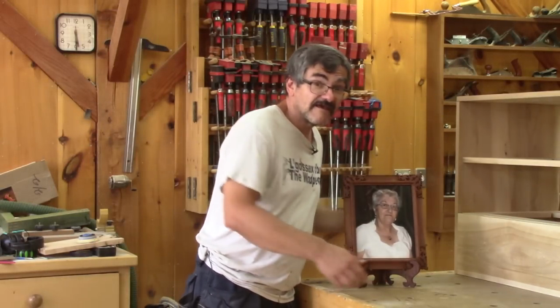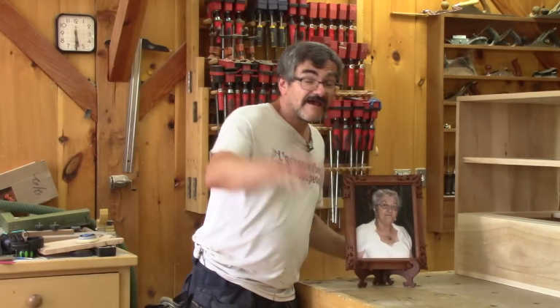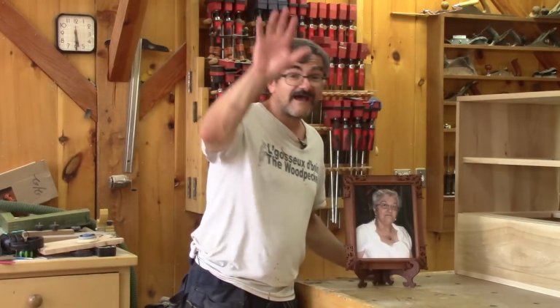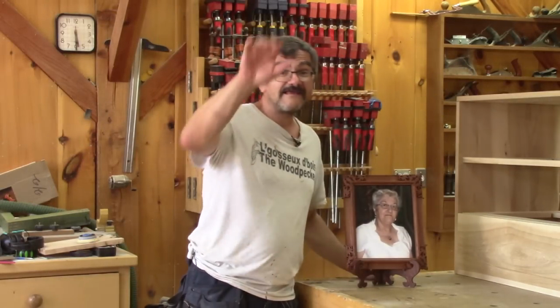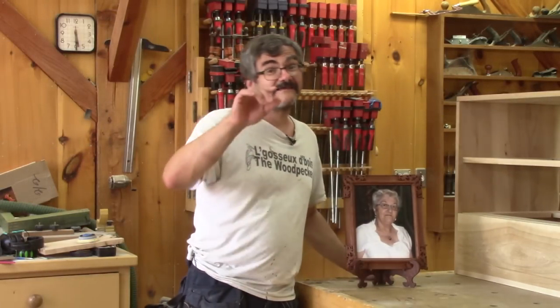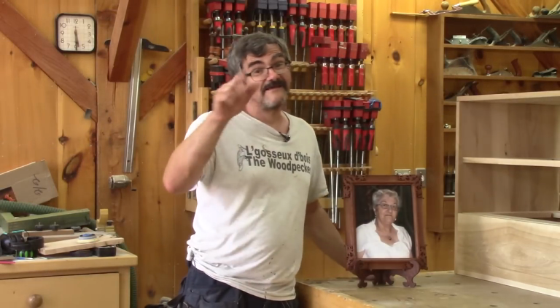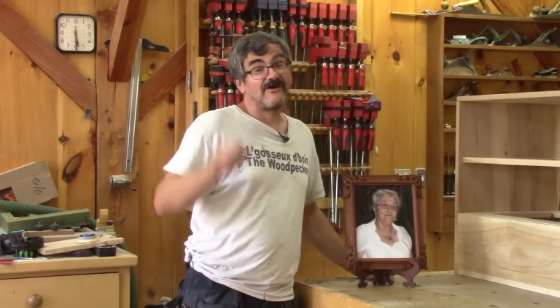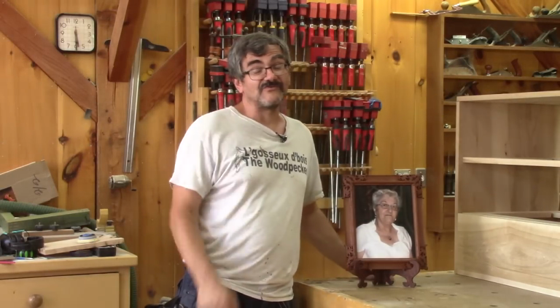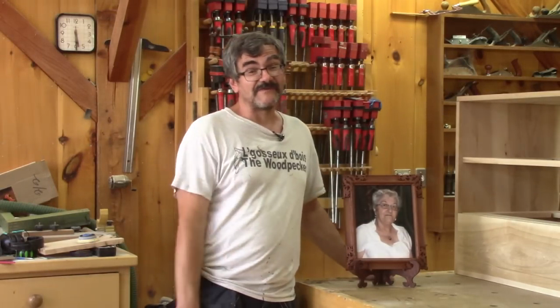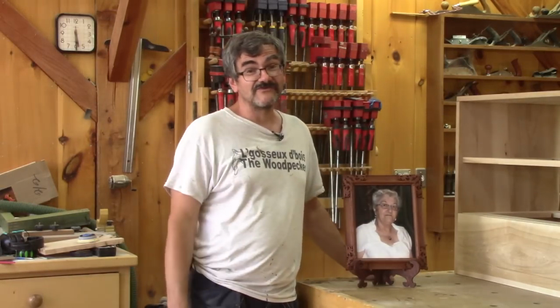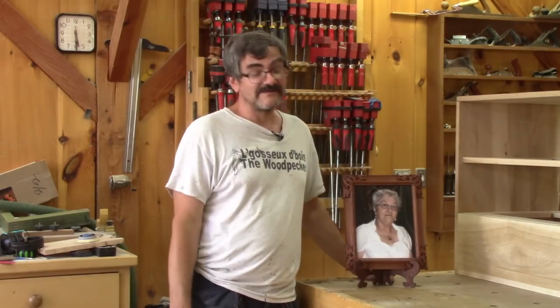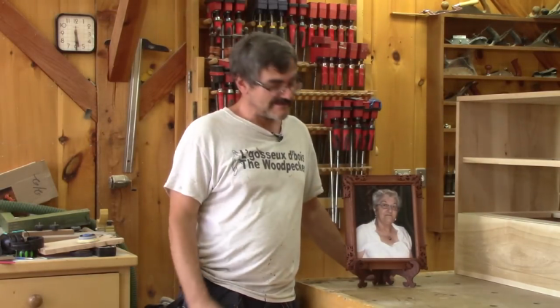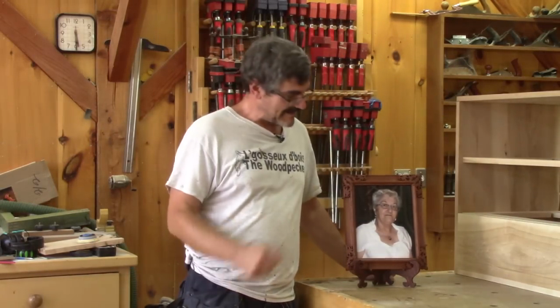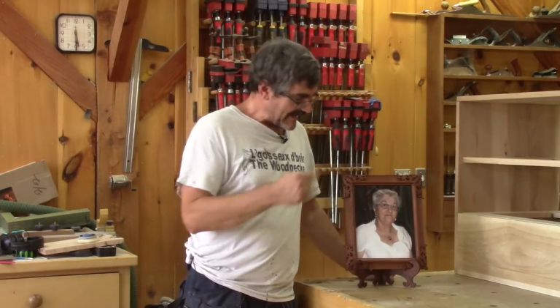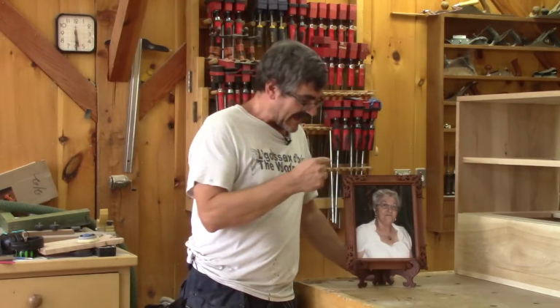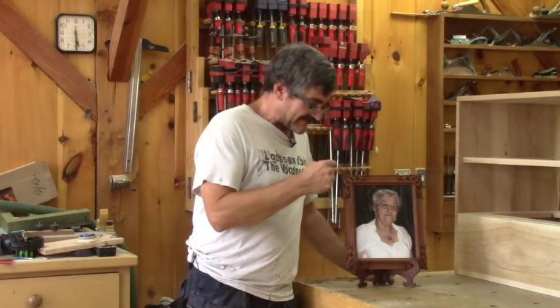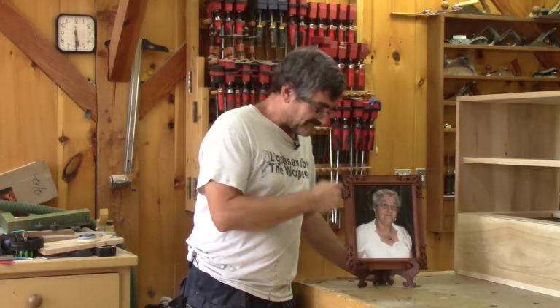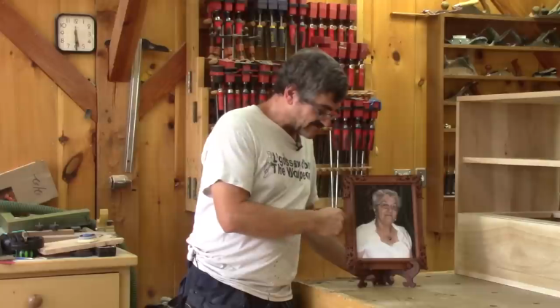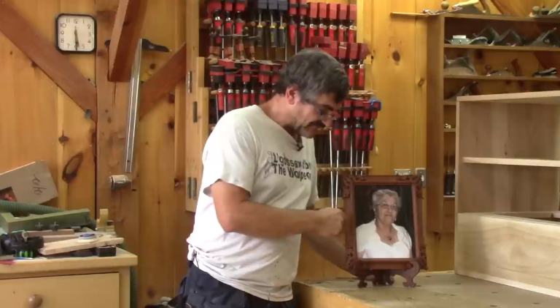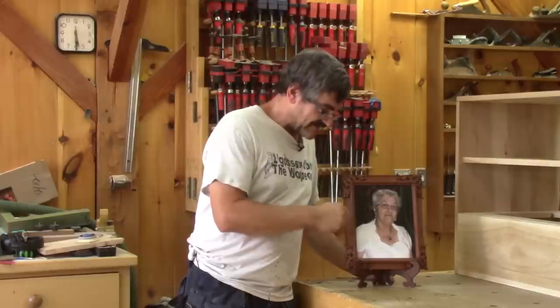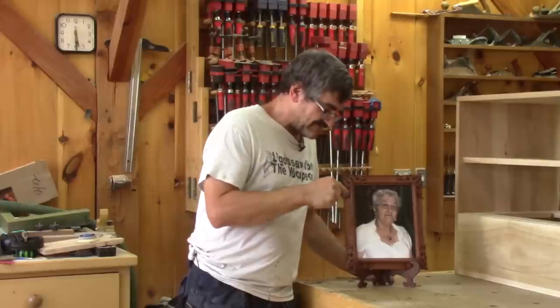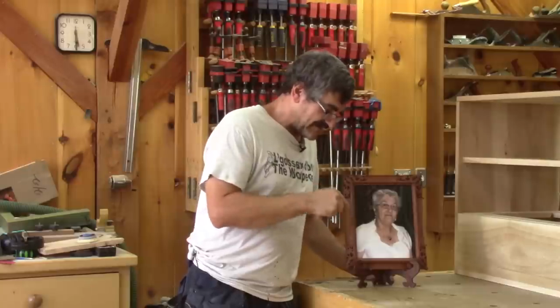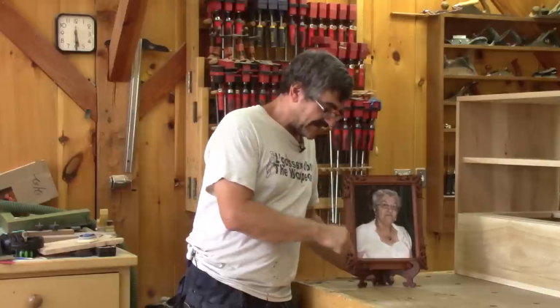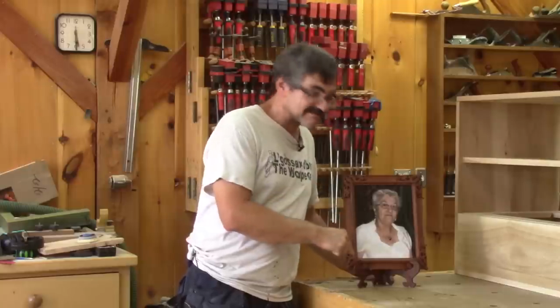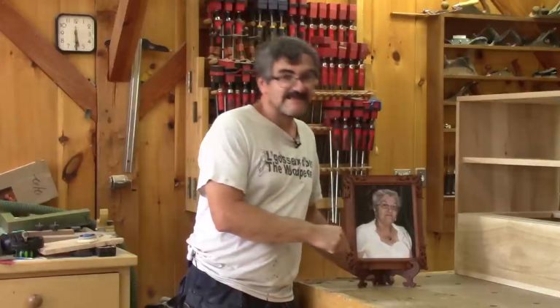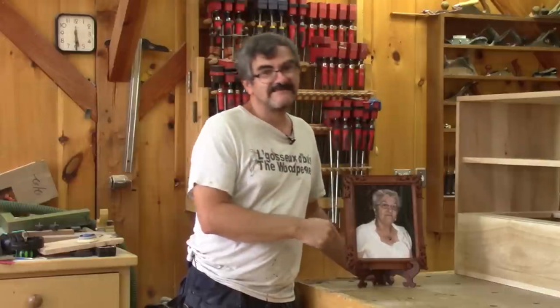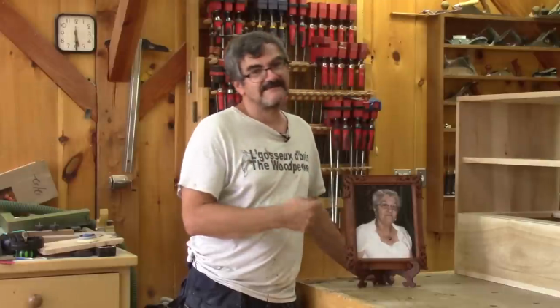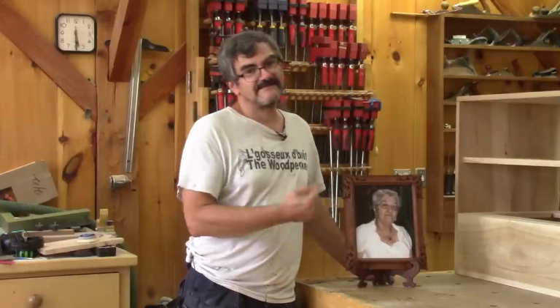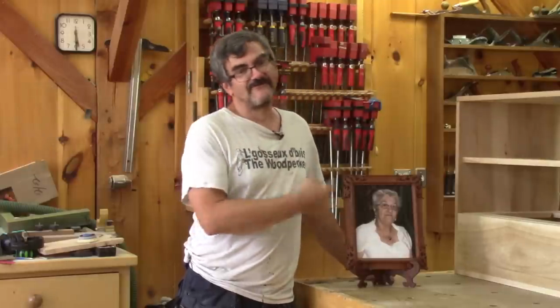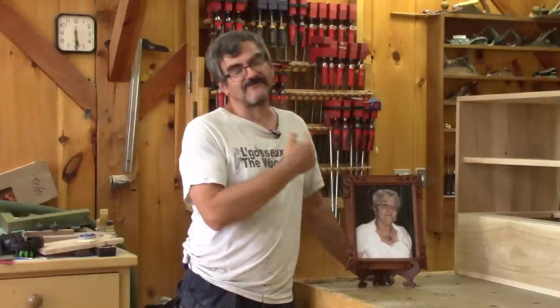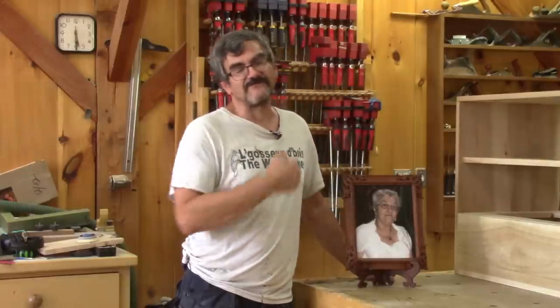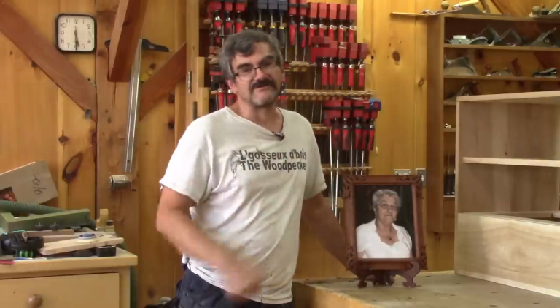Hi! On The Woodpecker today, I make a picture frame and a stand for my mother.